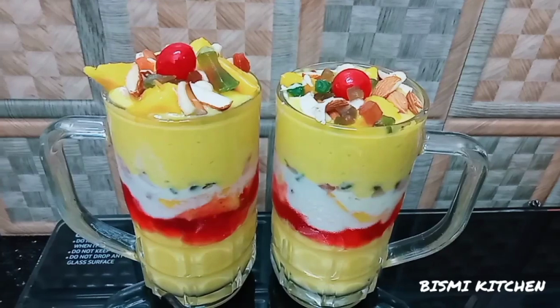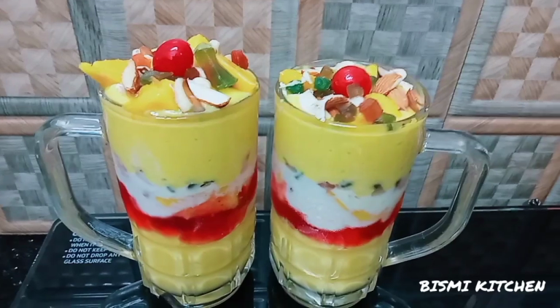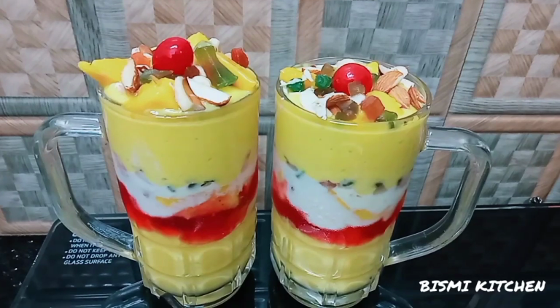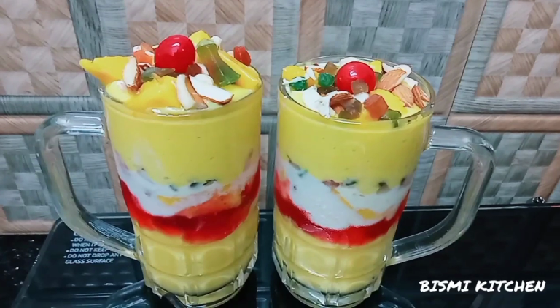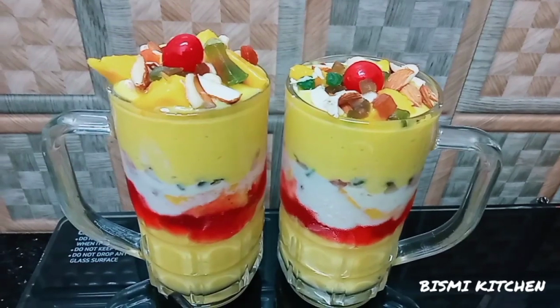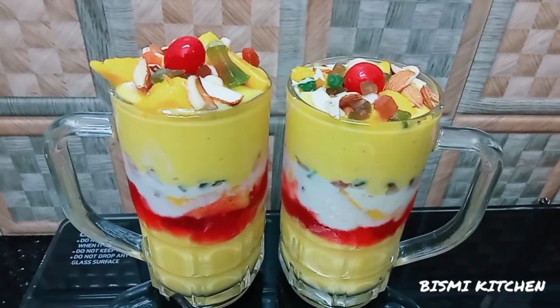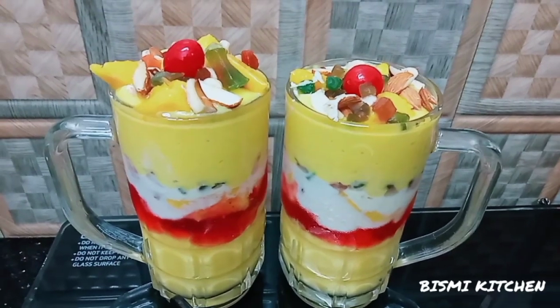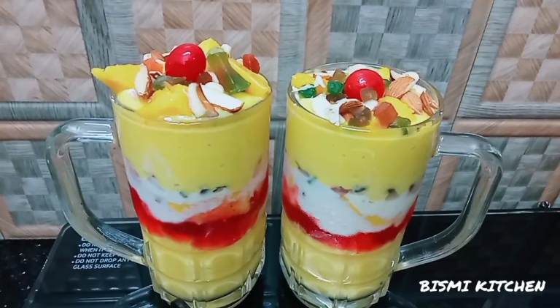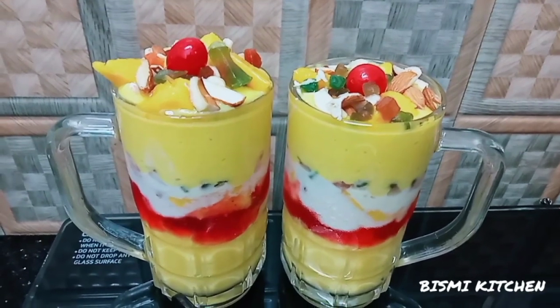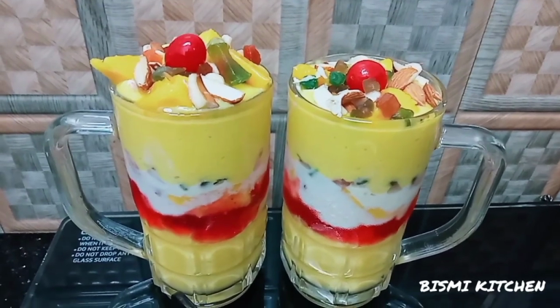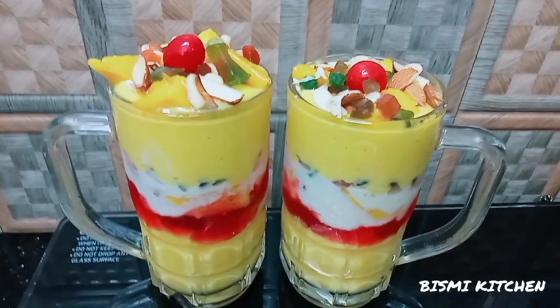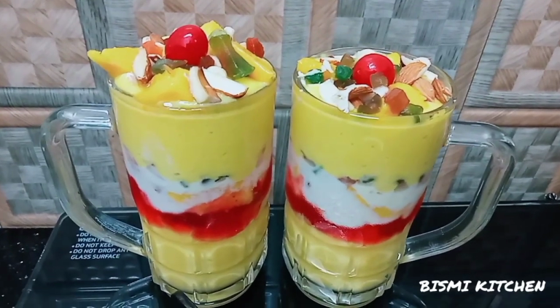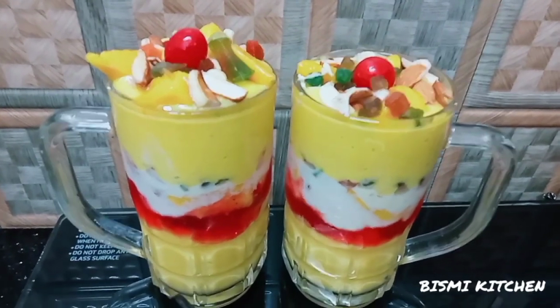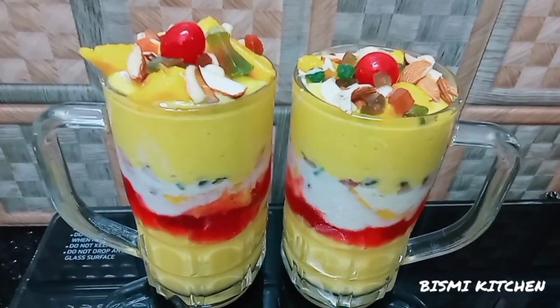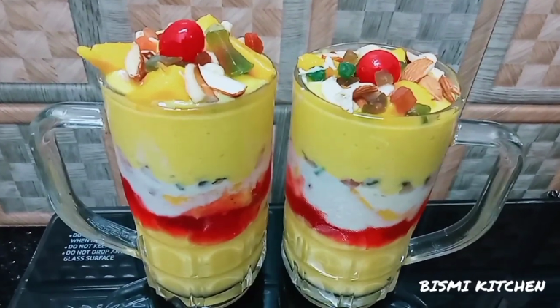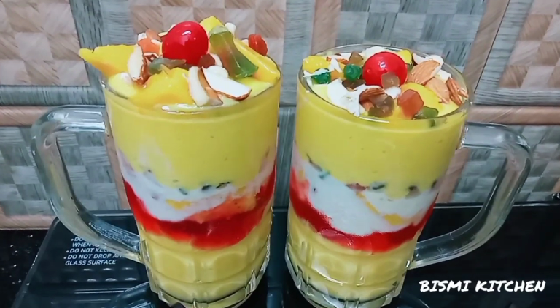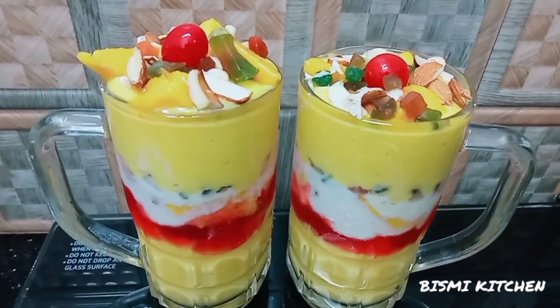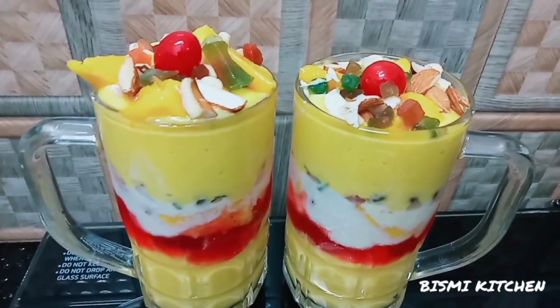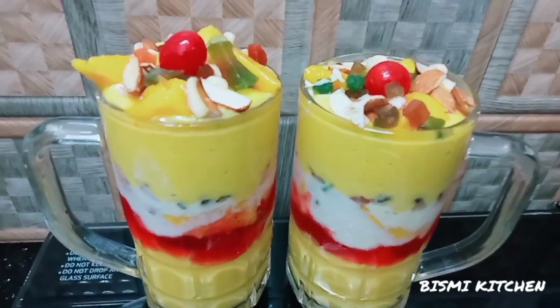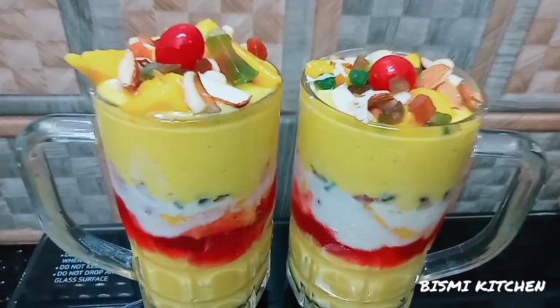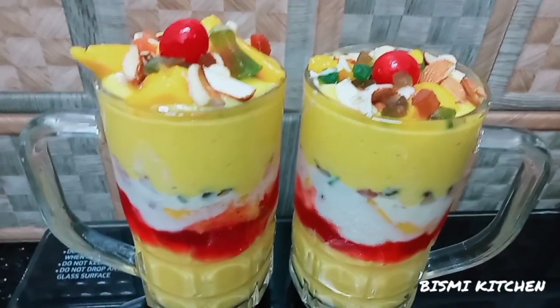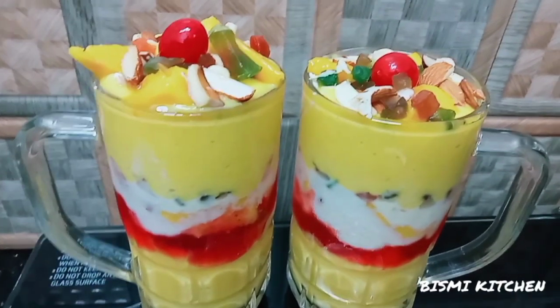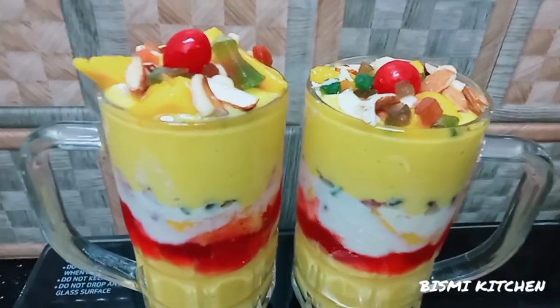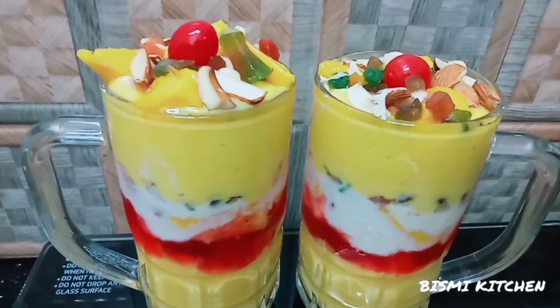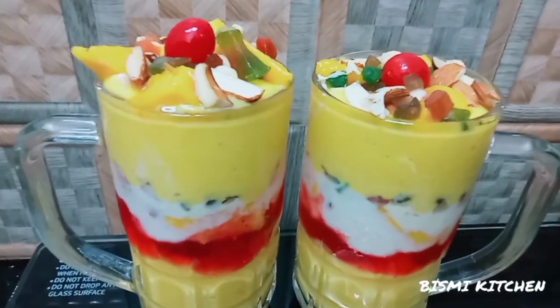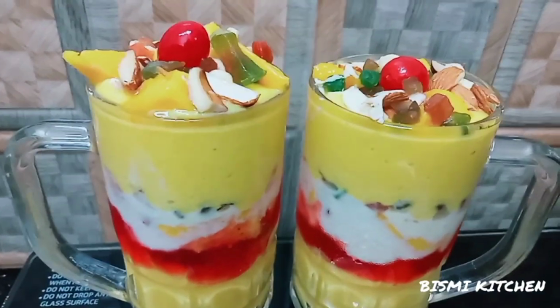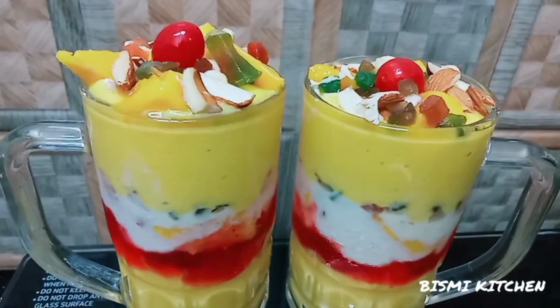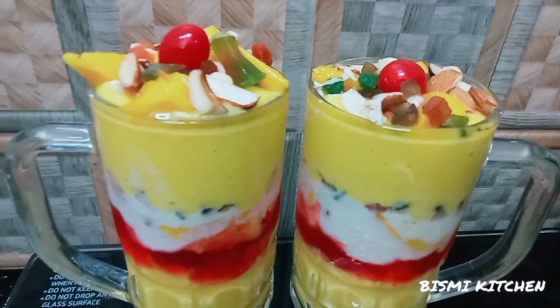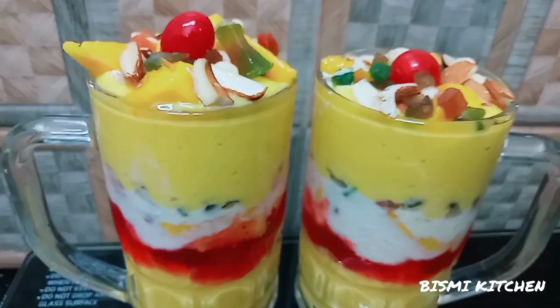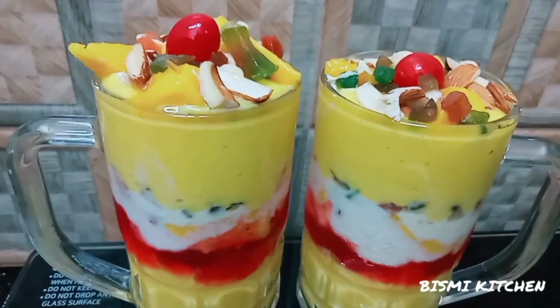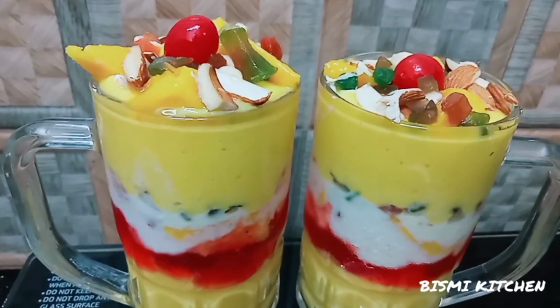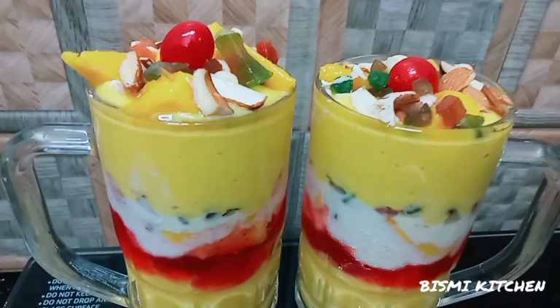Hi Friends! Hello everyone! Welcome to this video. We have prepared a mango juice.